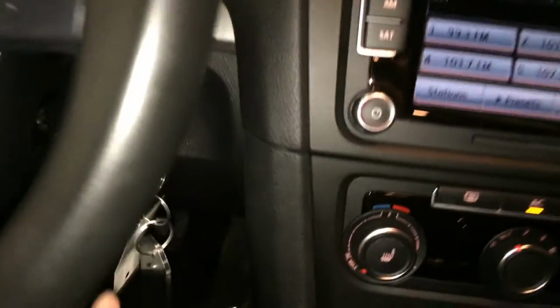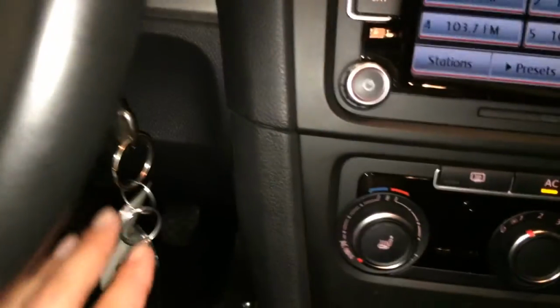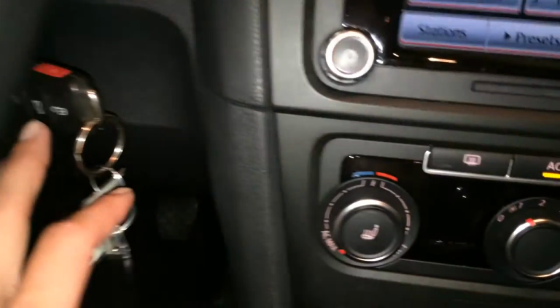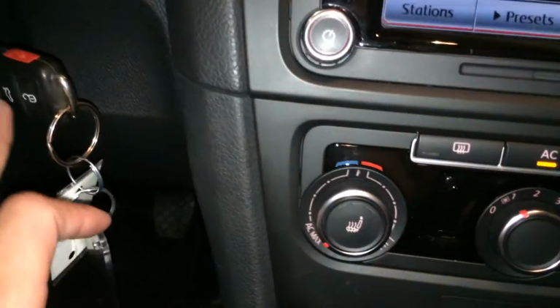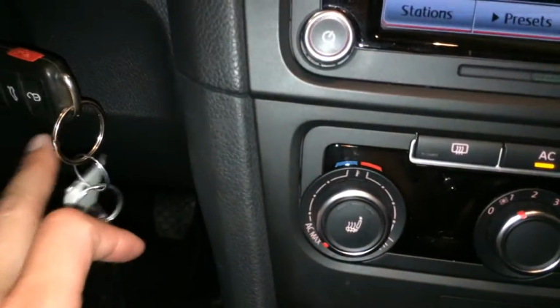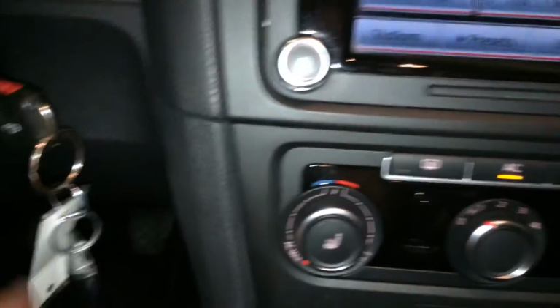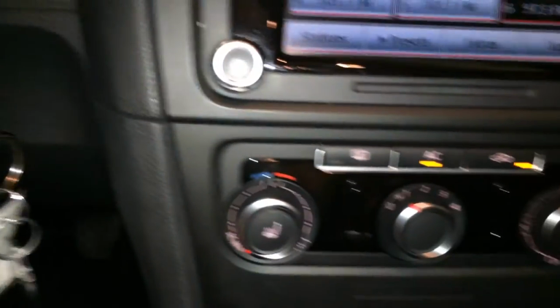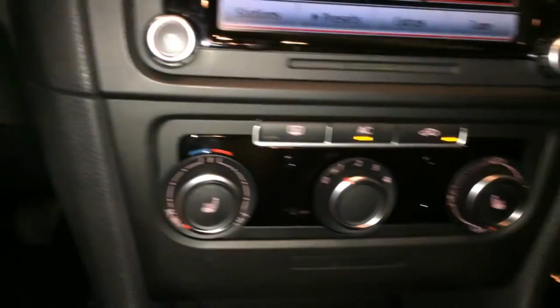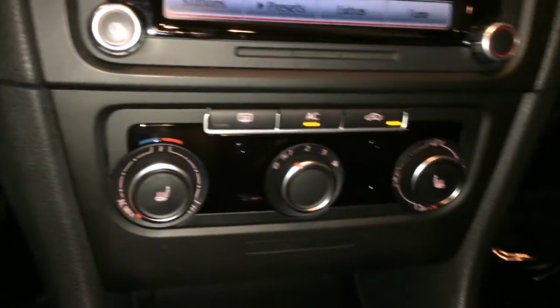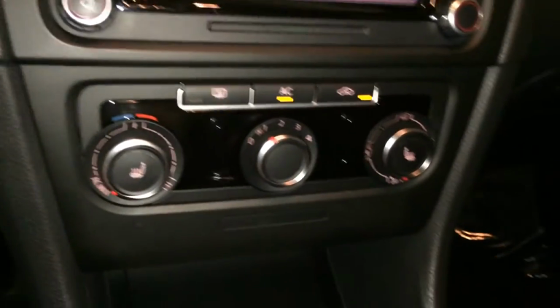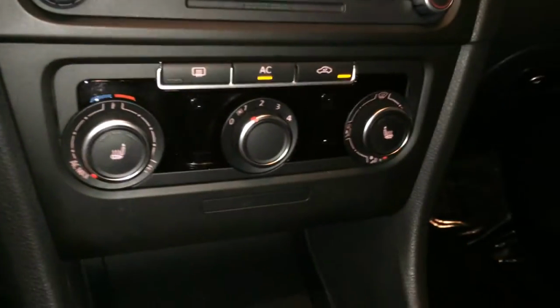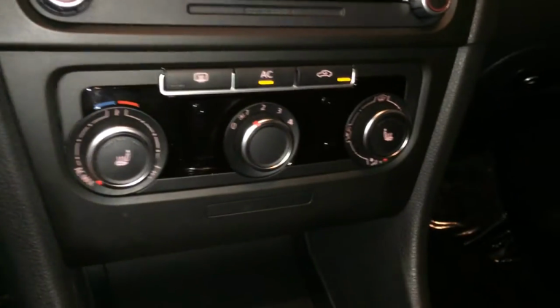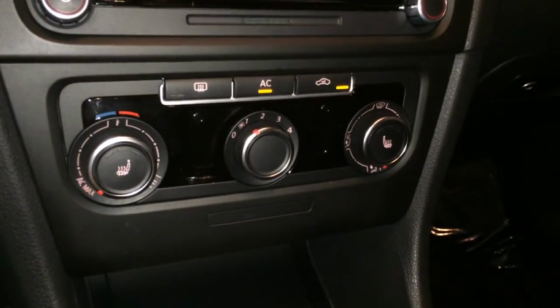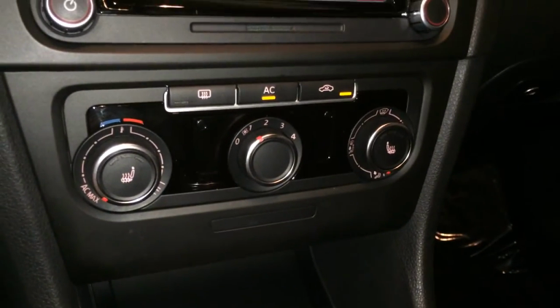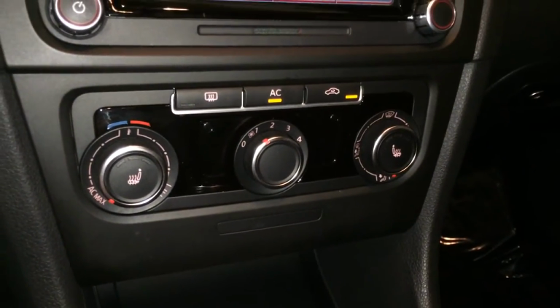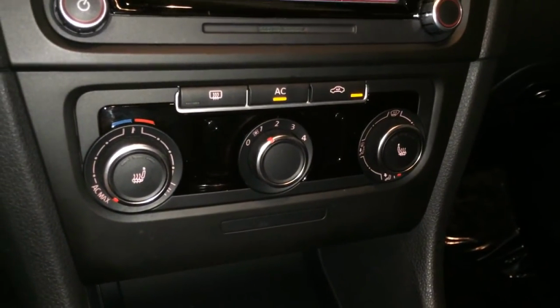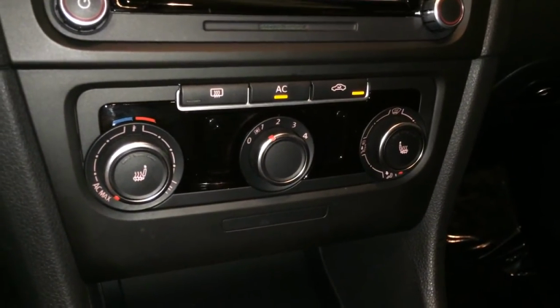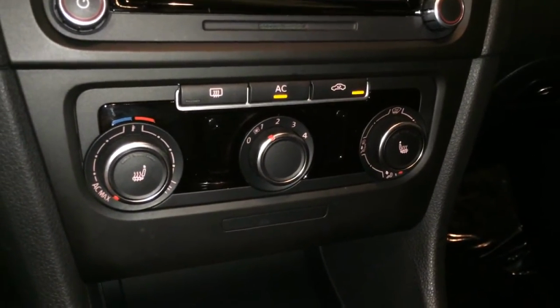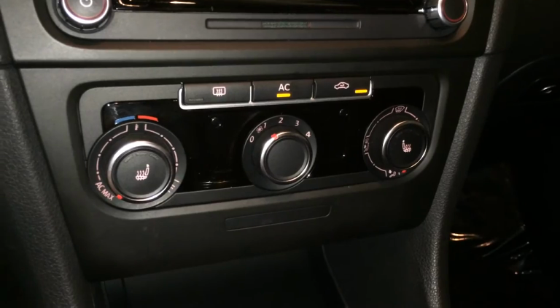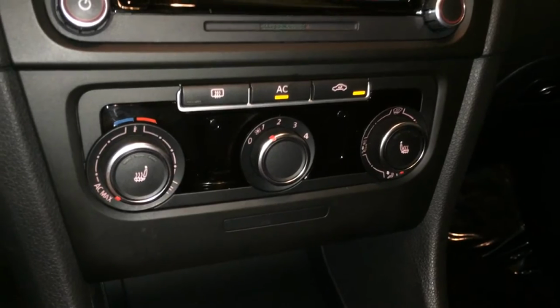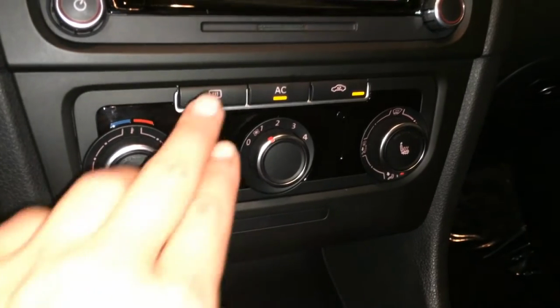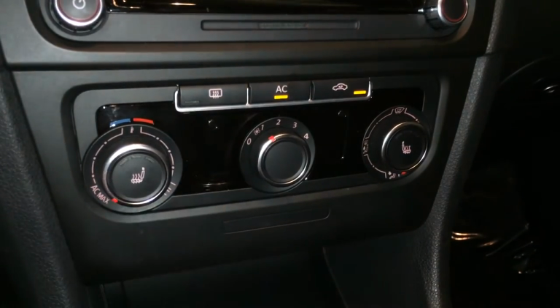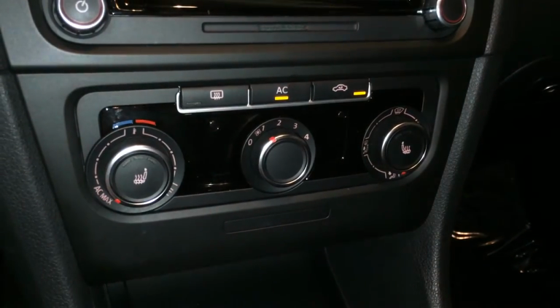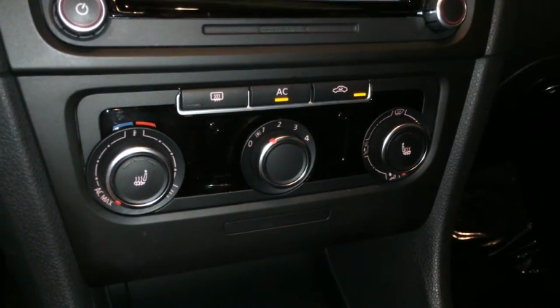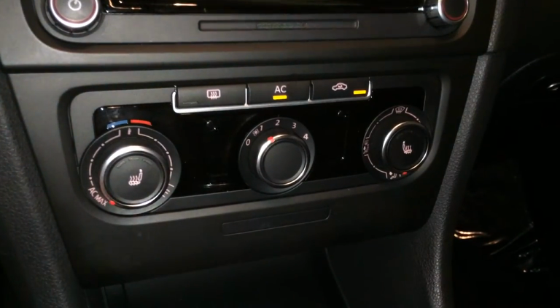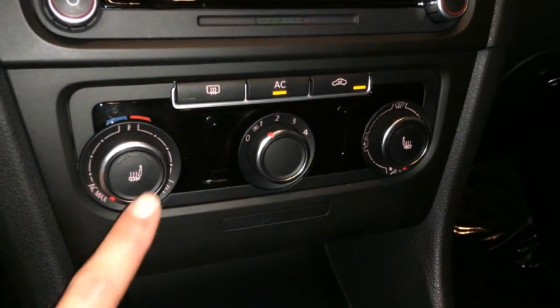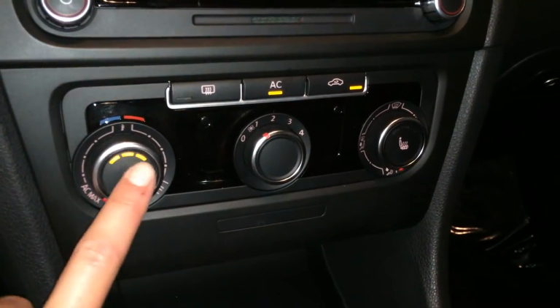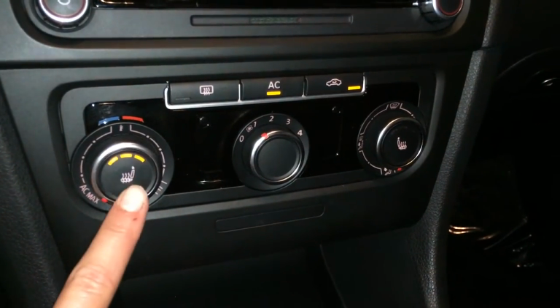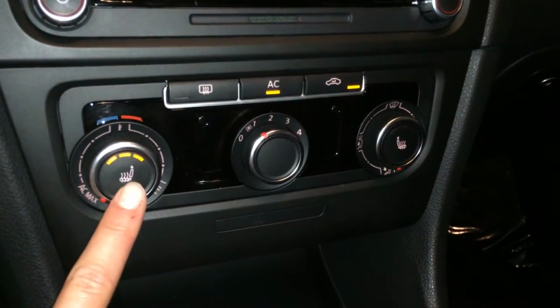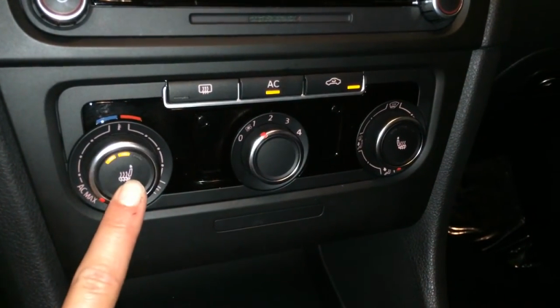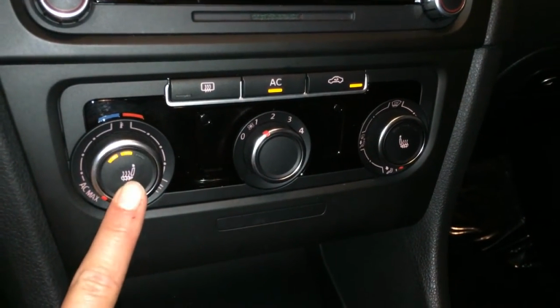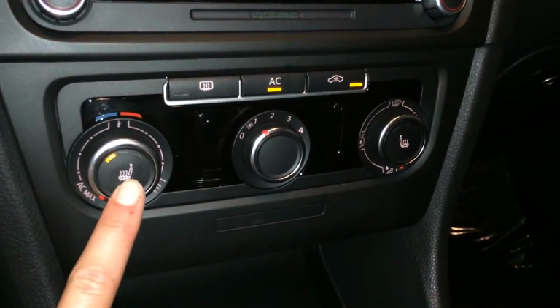Key ignition, AC, front and mirror defrost, heated front seats with three settings.